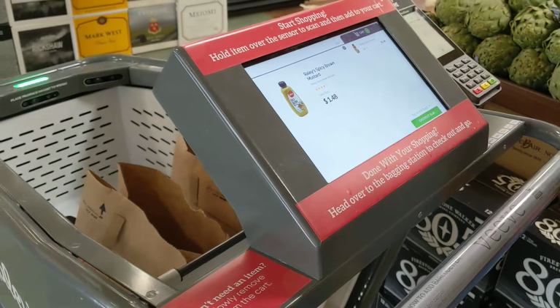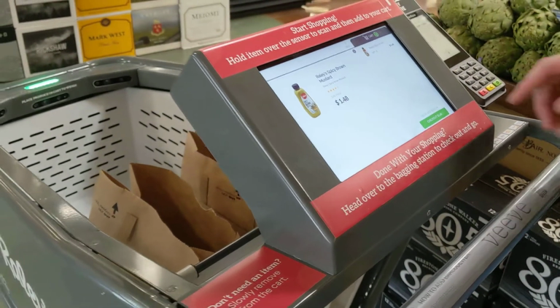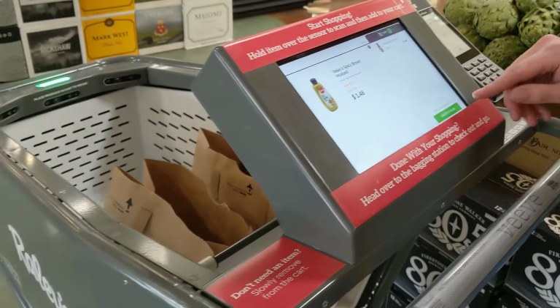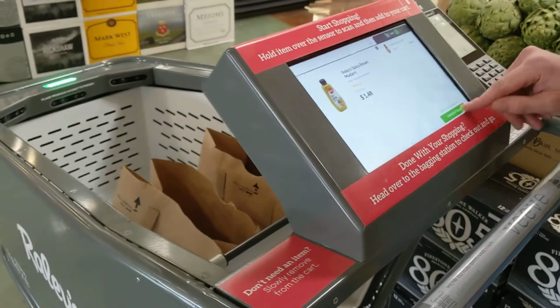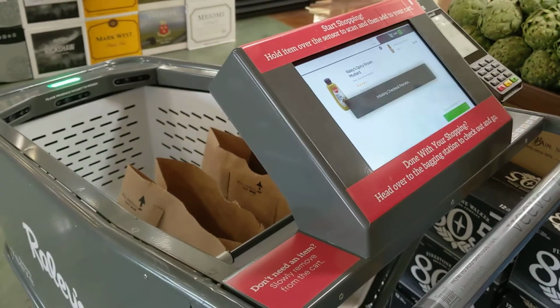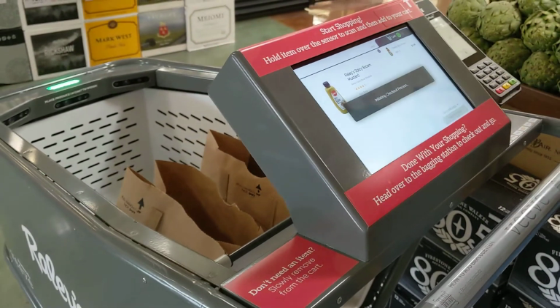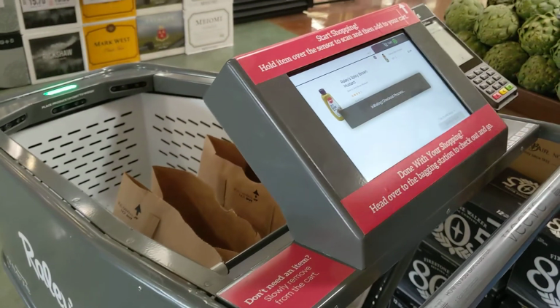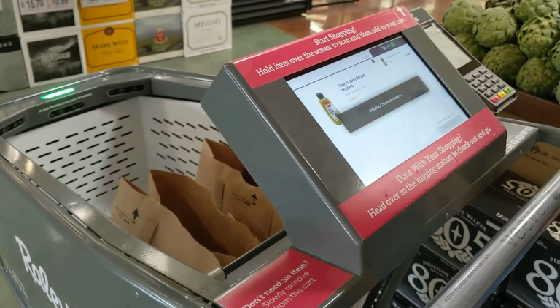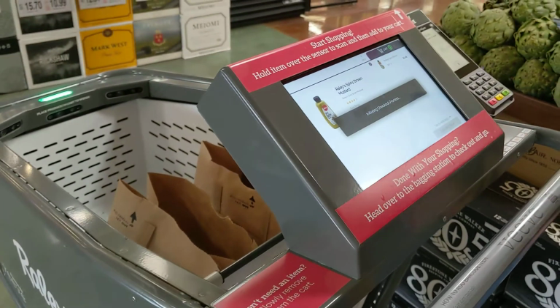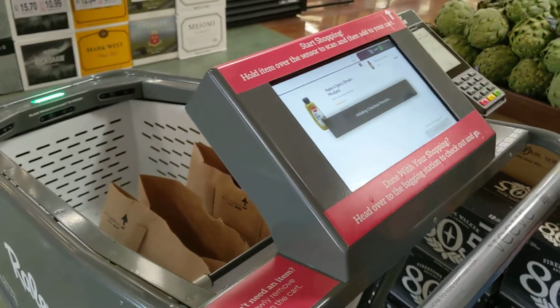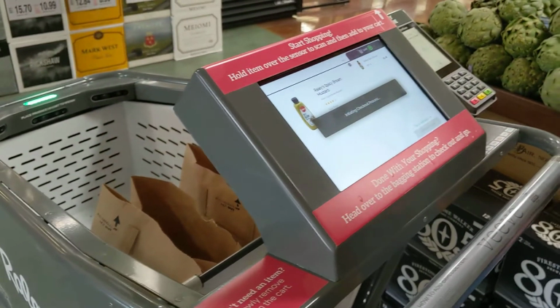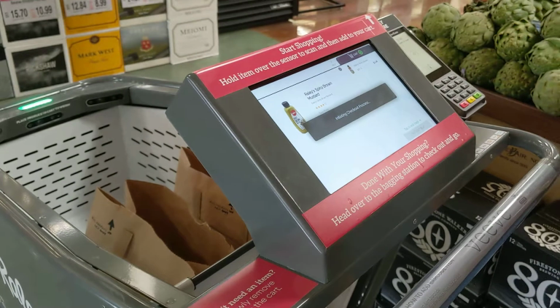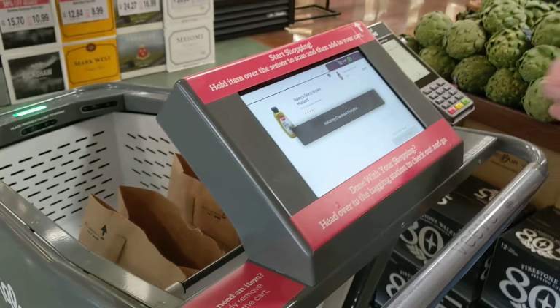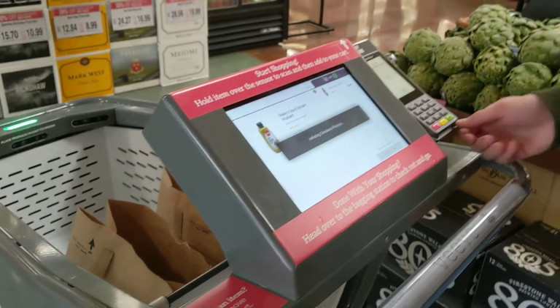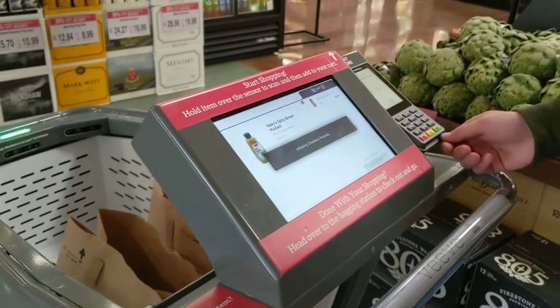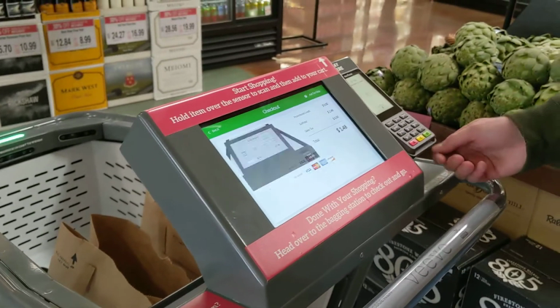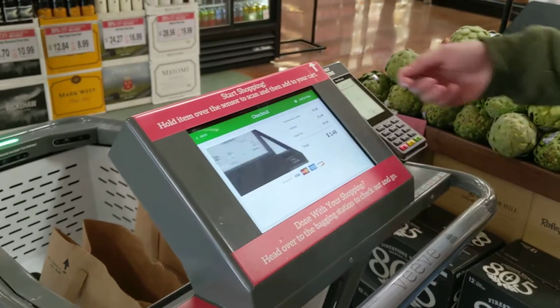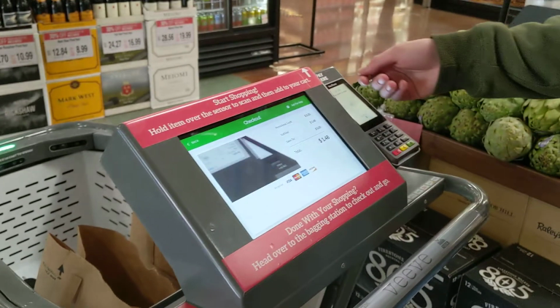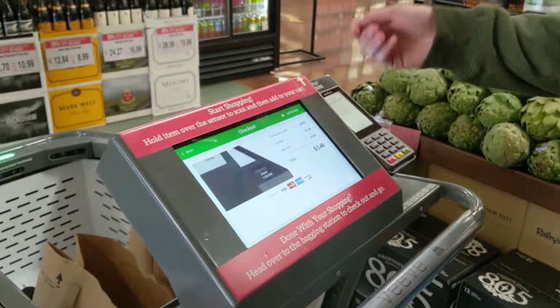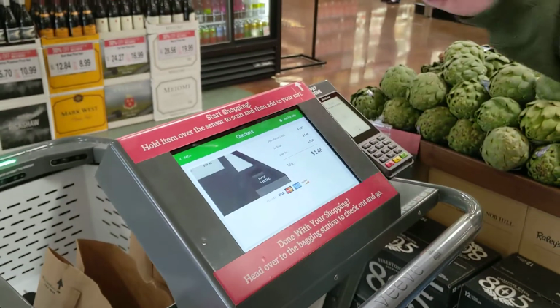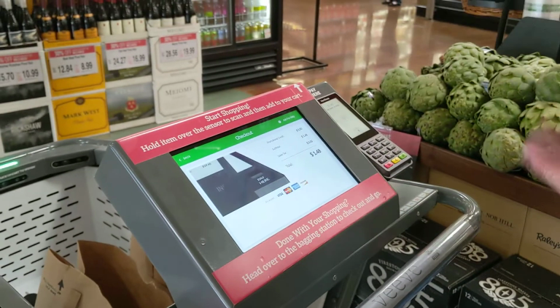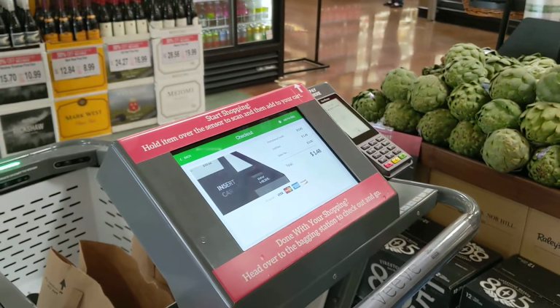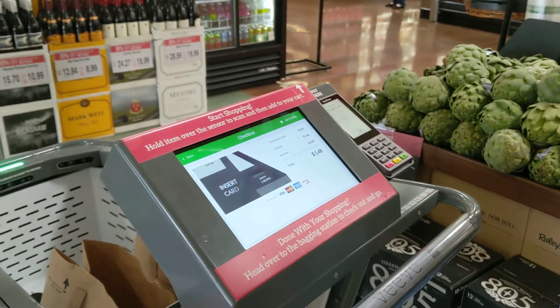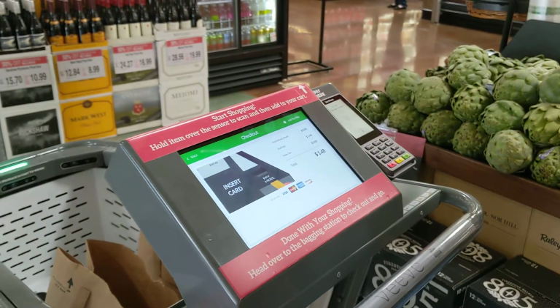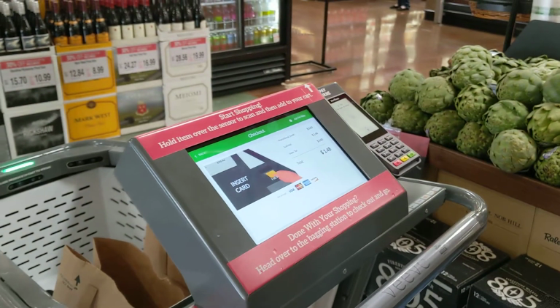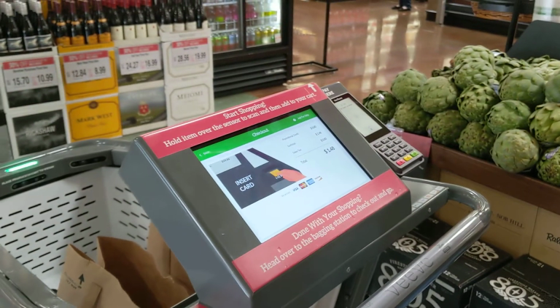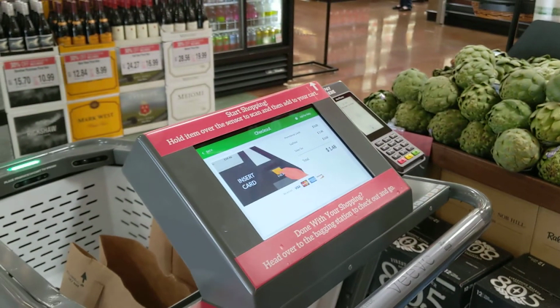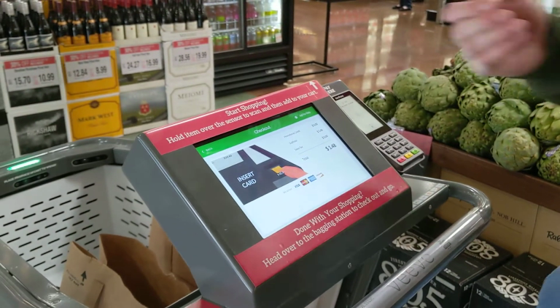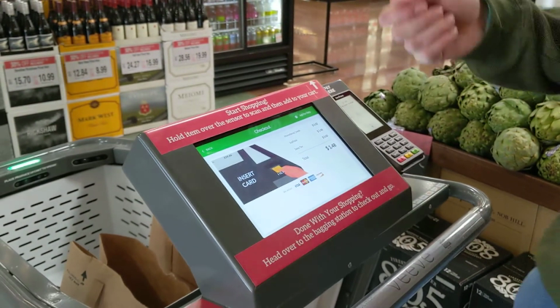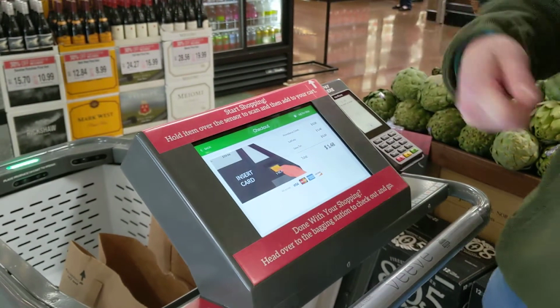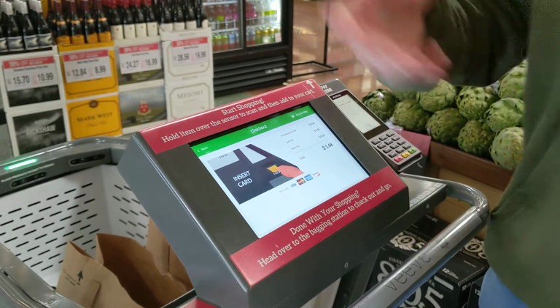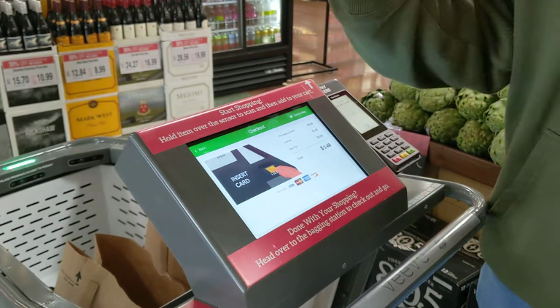Whenever you're done, you just come up here, press the checkout button, either tap to pay or insert to pay, whatever you'd like to do. Then grab your bags and you're good to go.